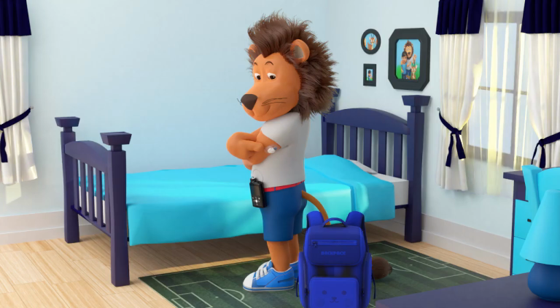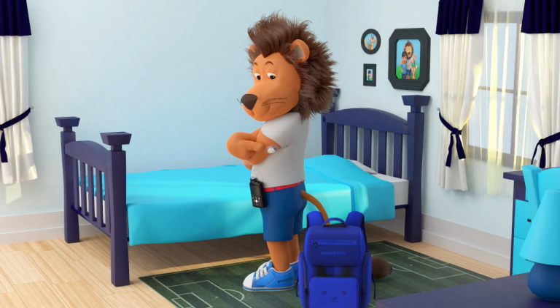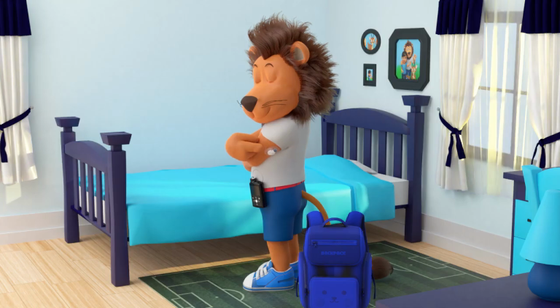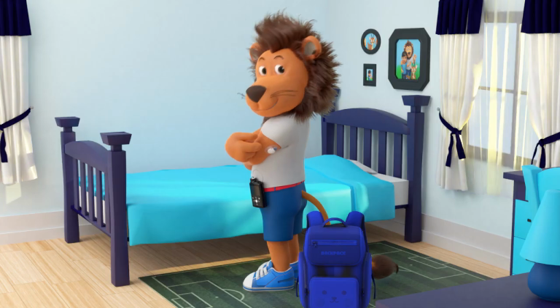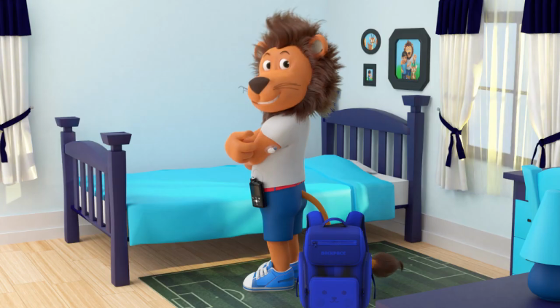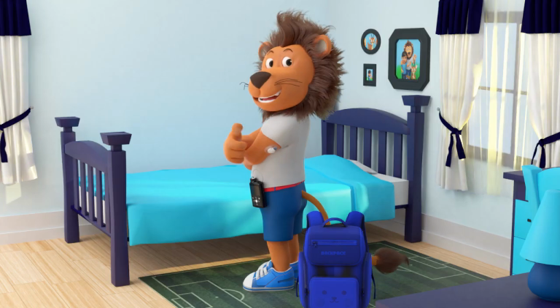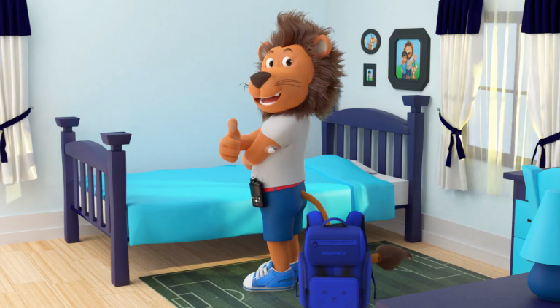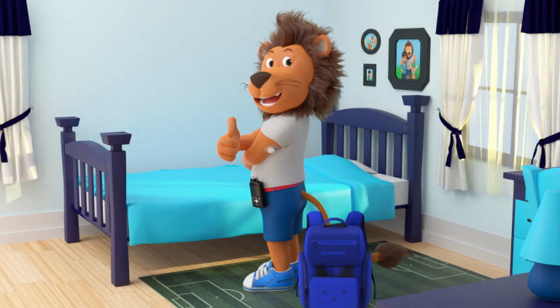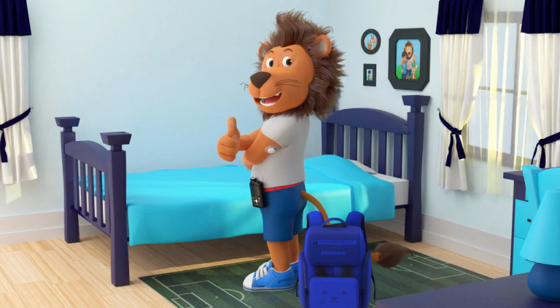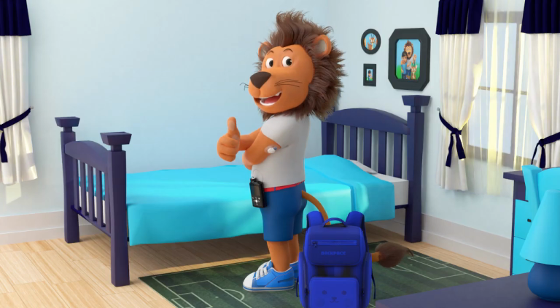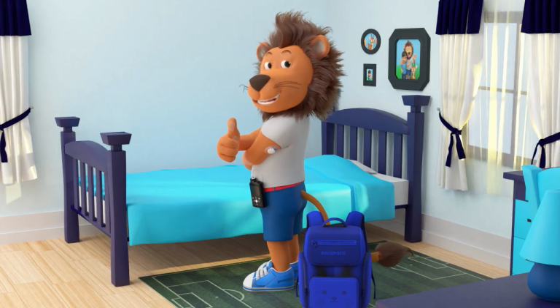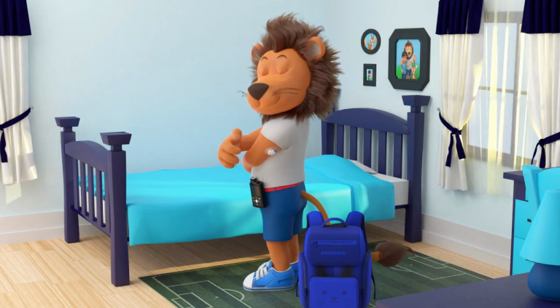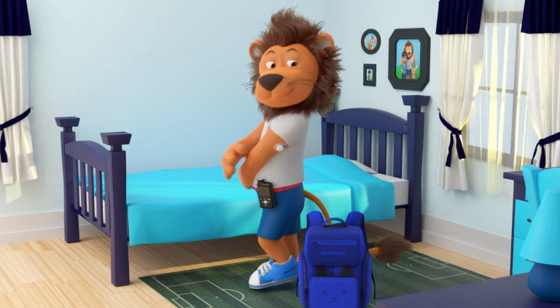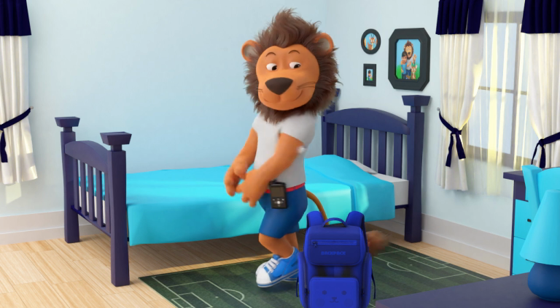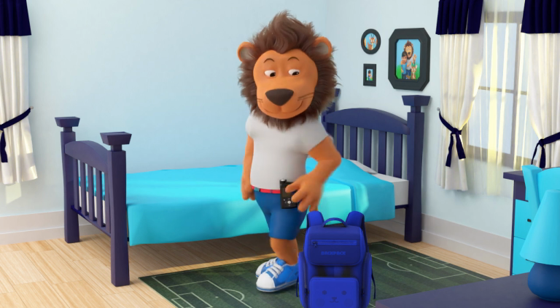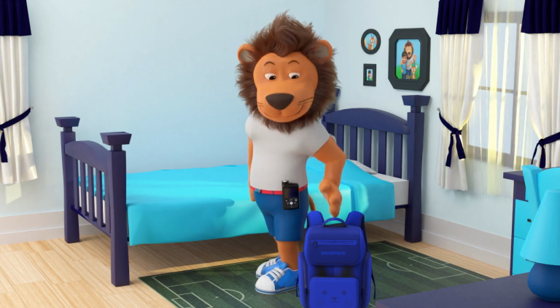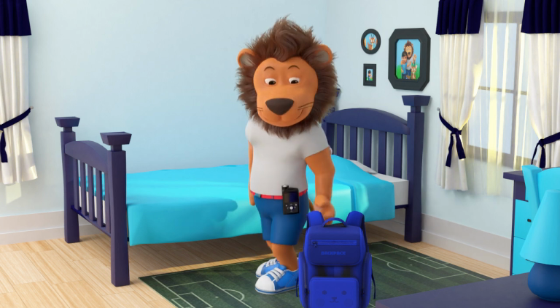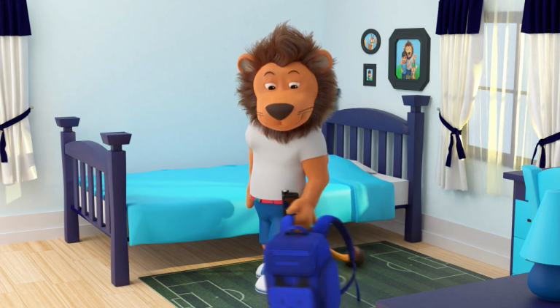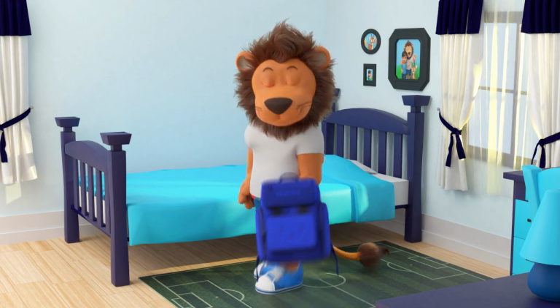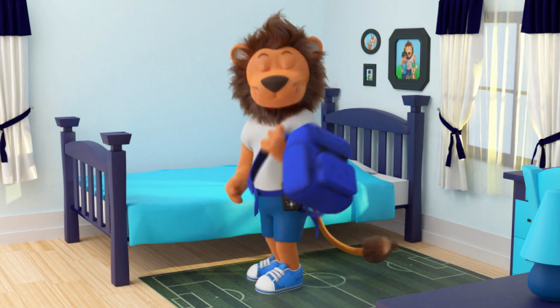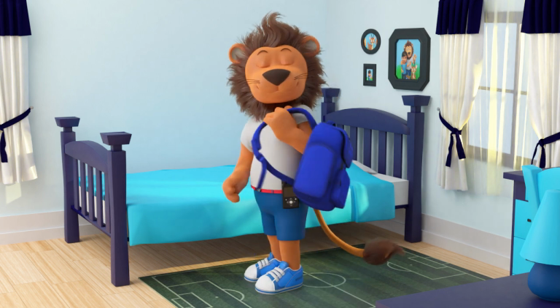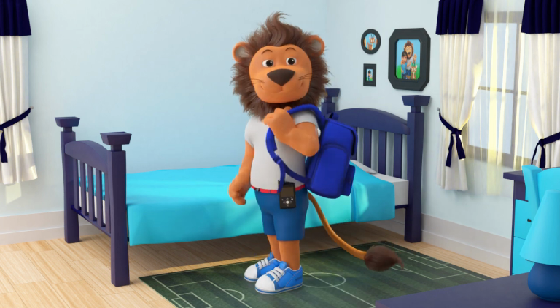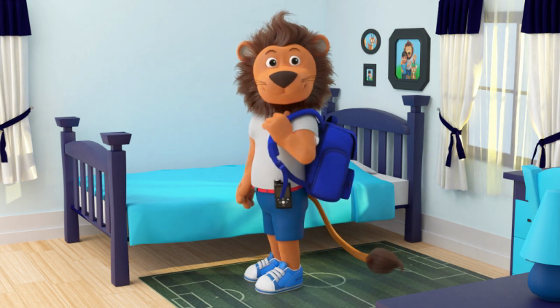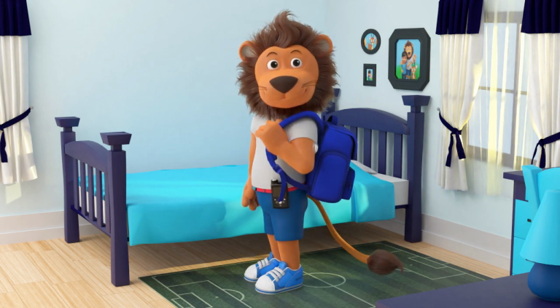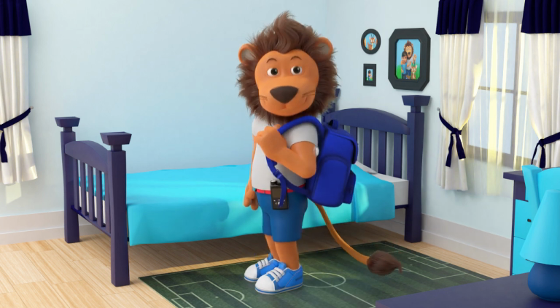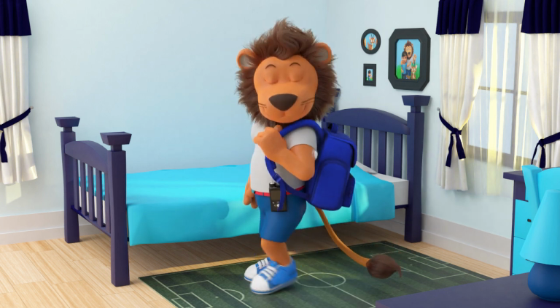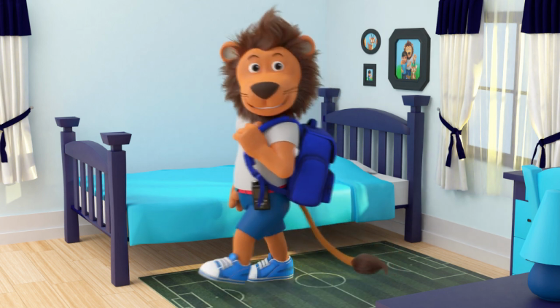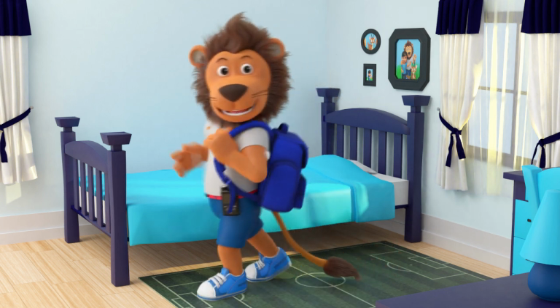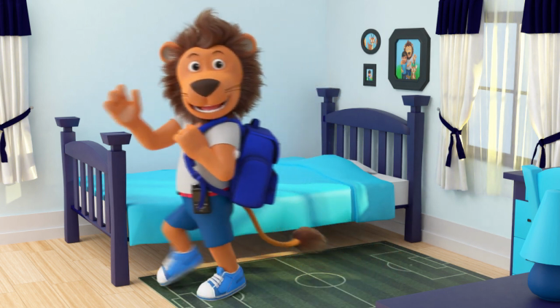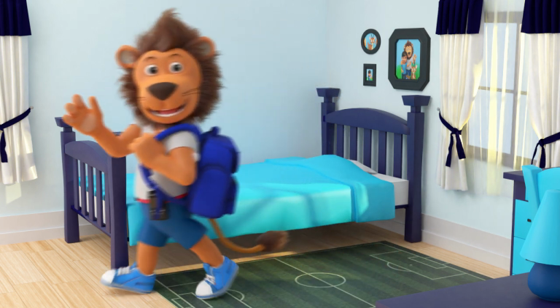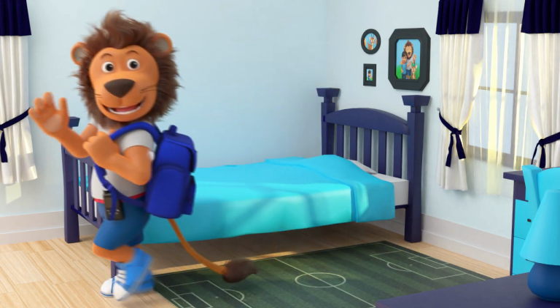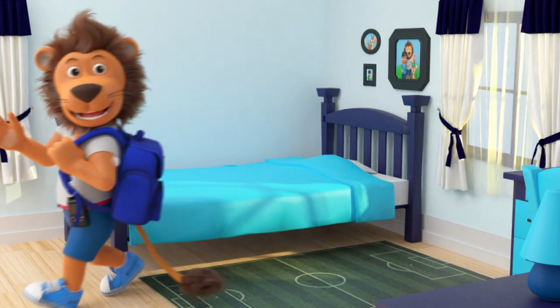And hey presto! Your new sensor is on, the sun is shining, and you are ready to start your day.